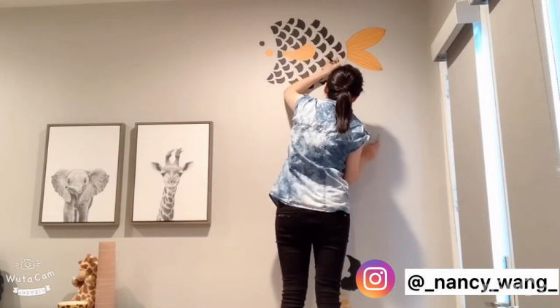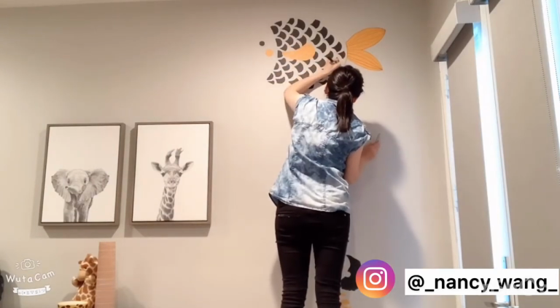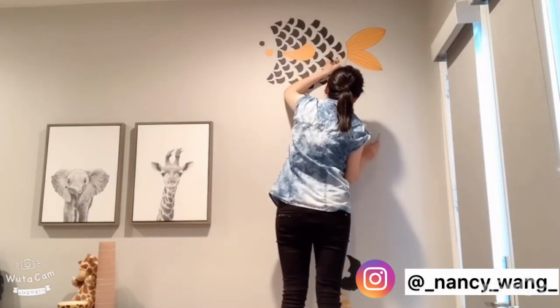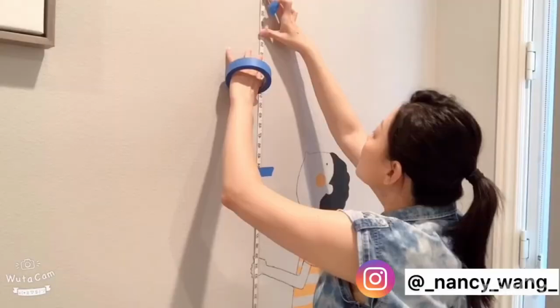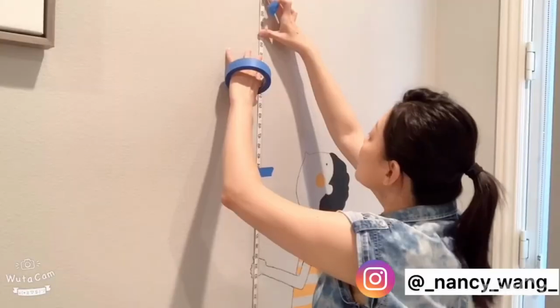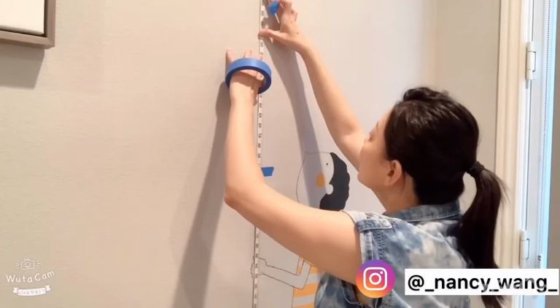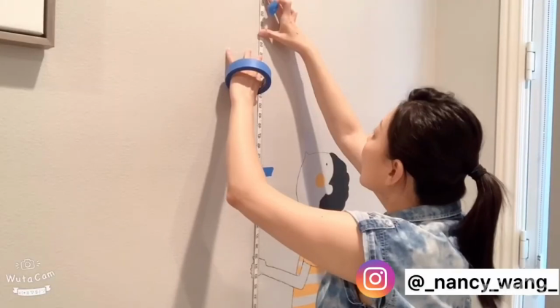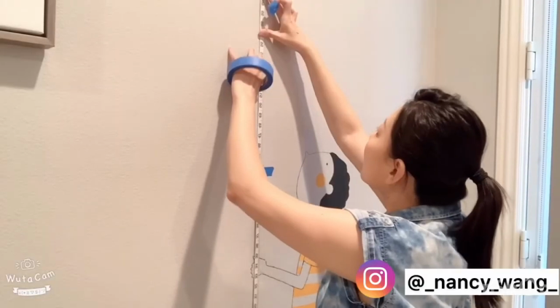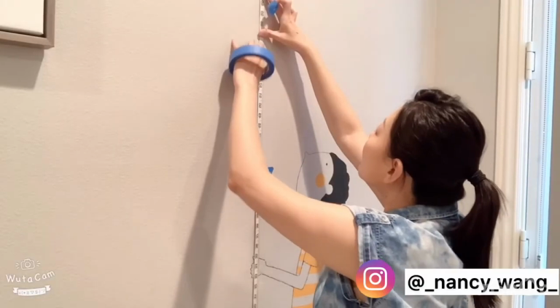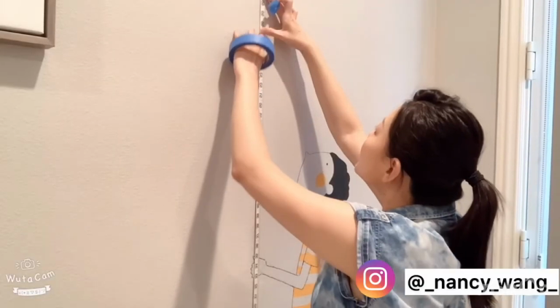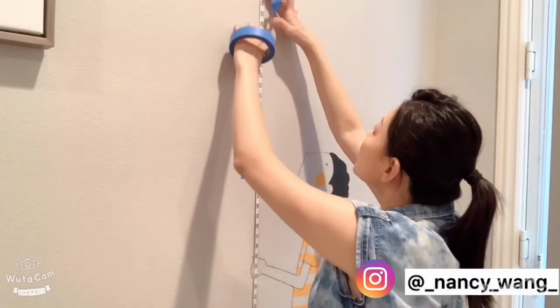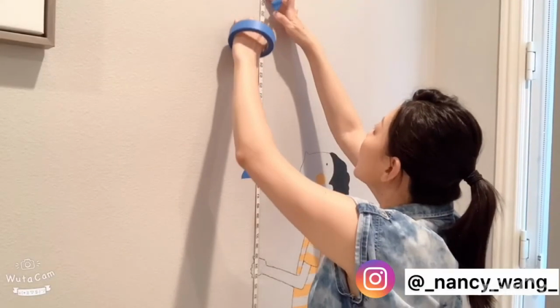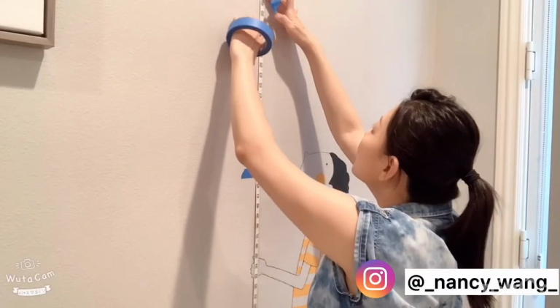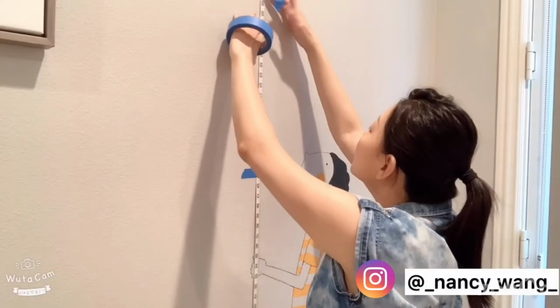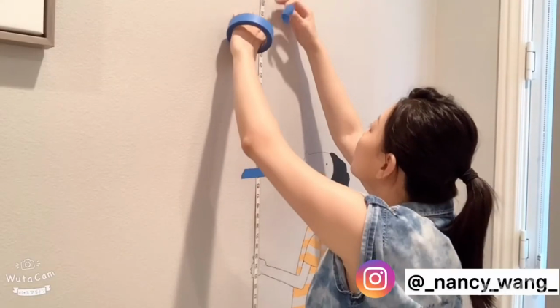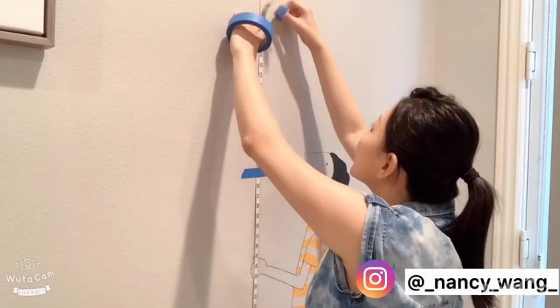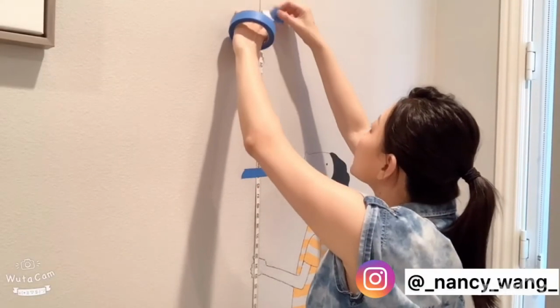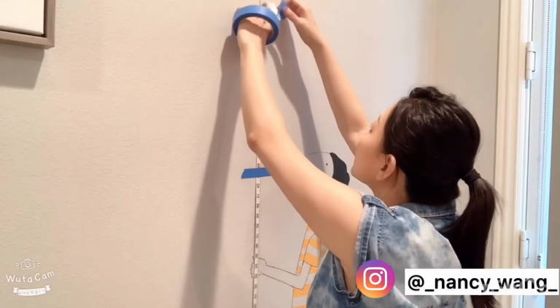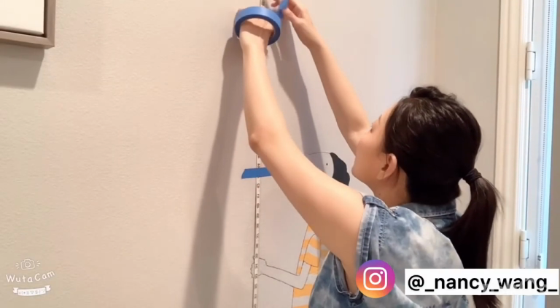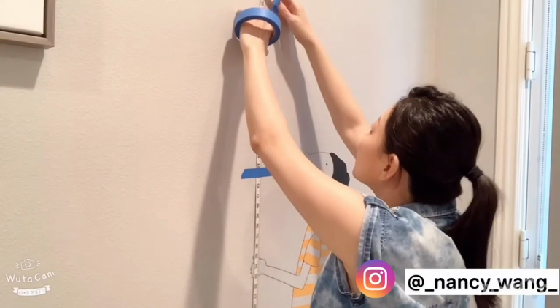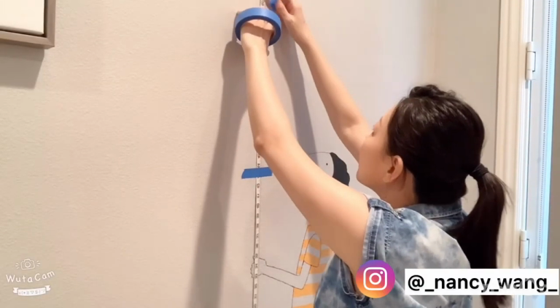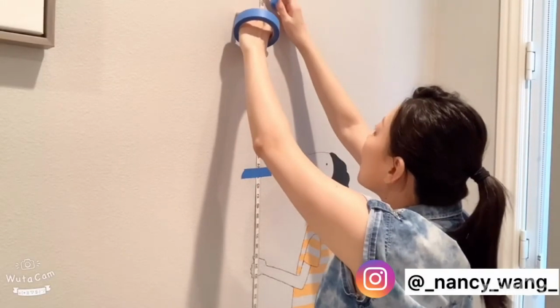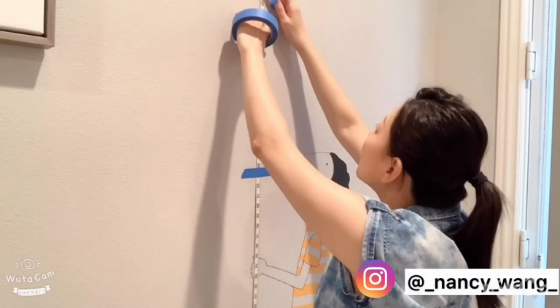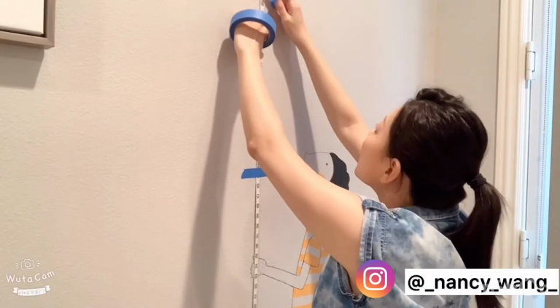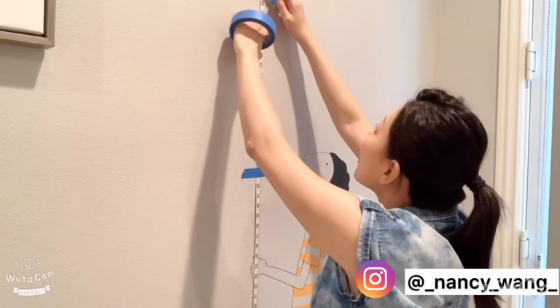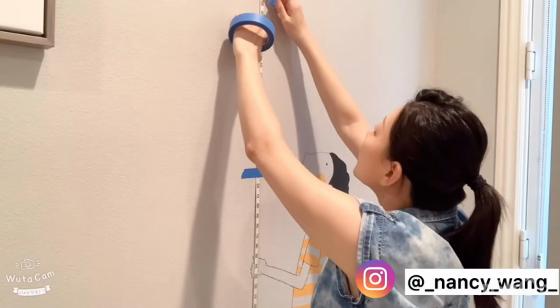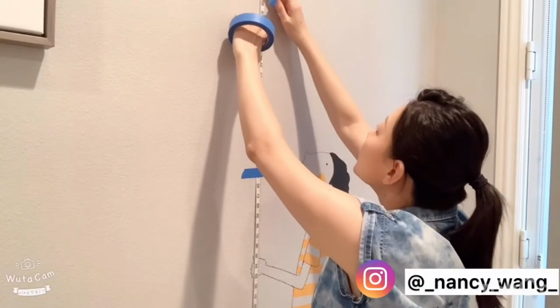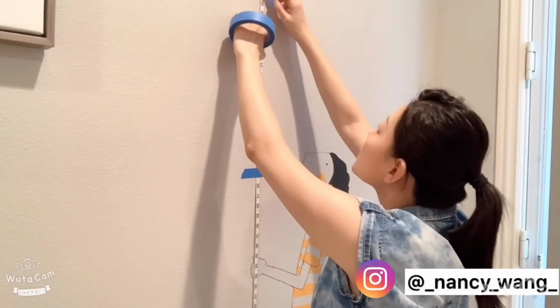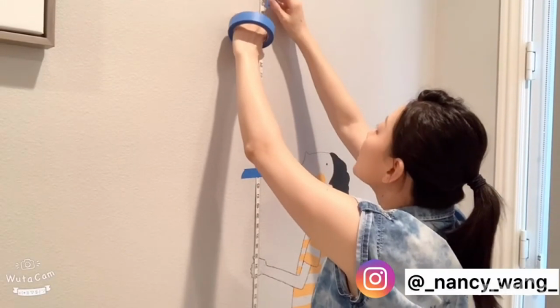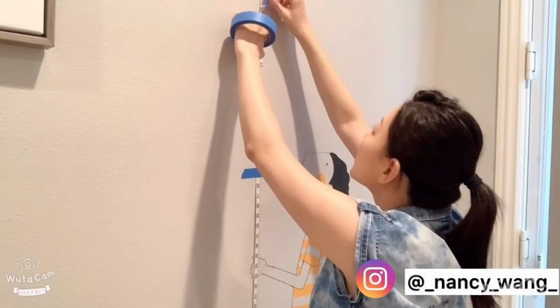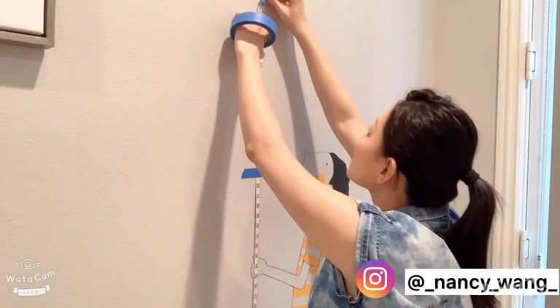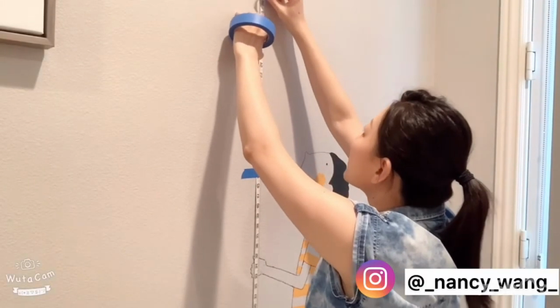So now I'm just taping the painter's tape on the wall and using them as a reference.